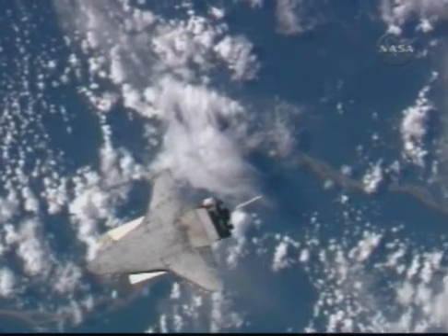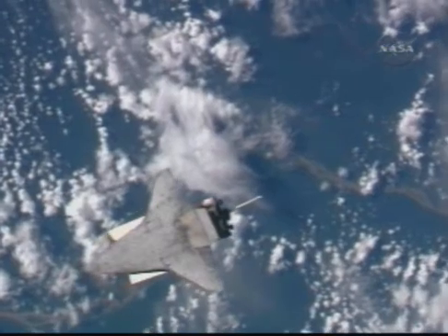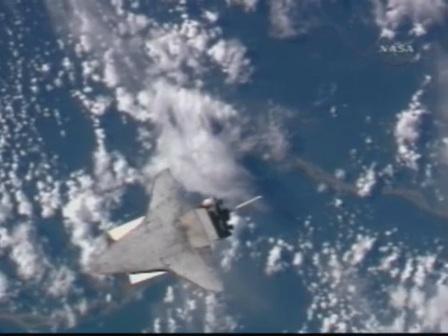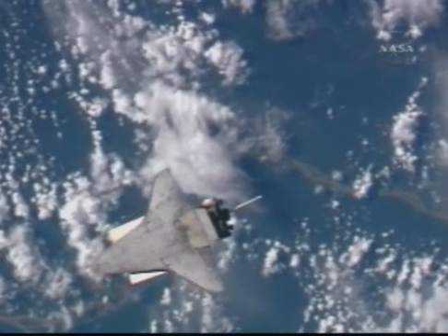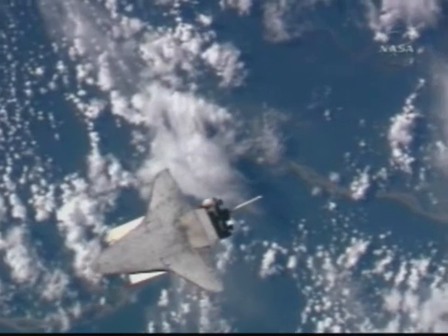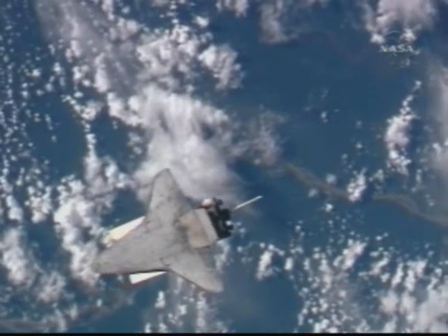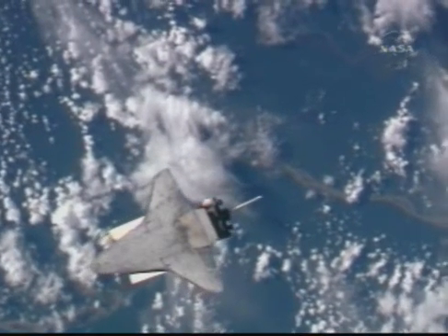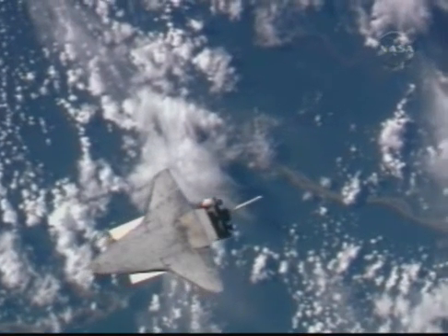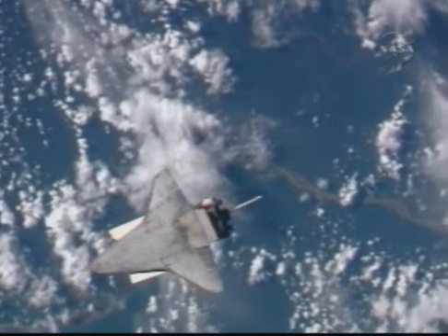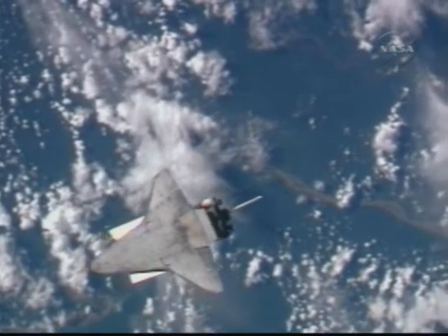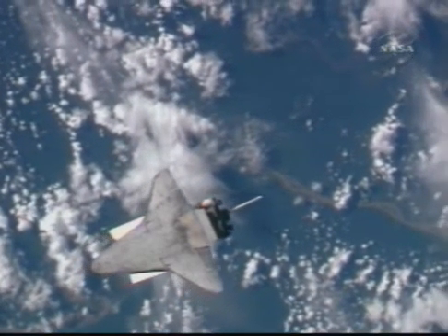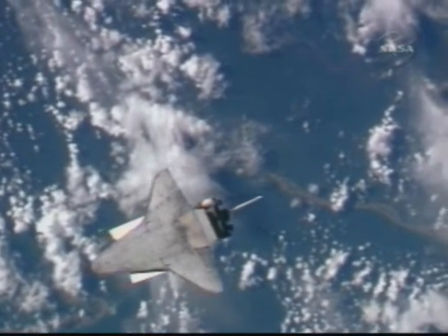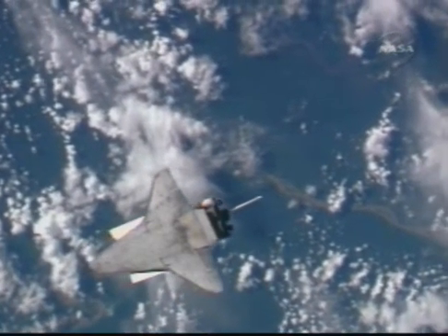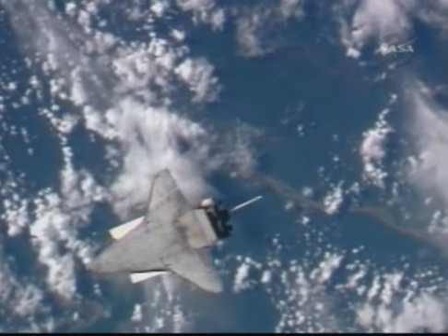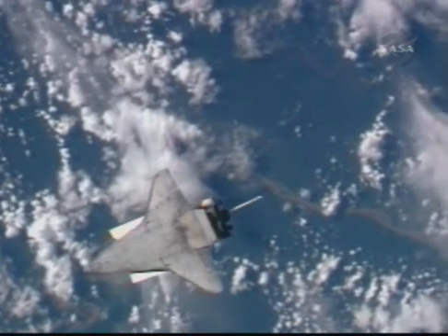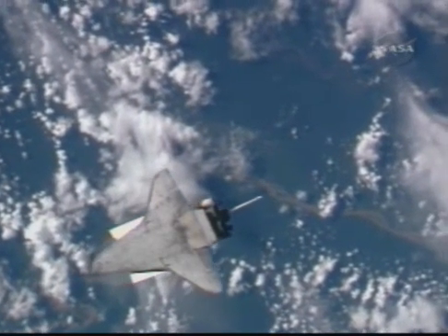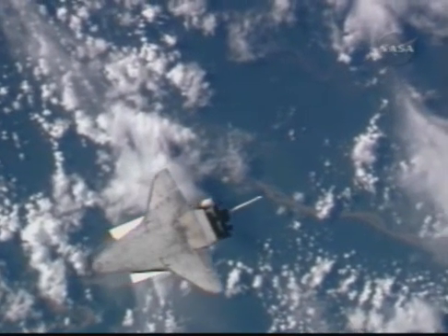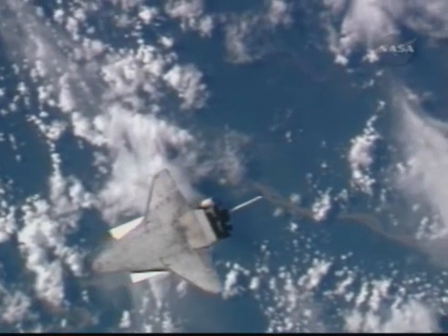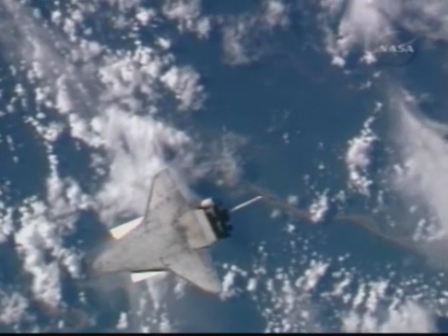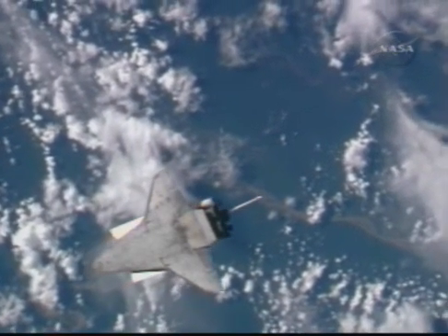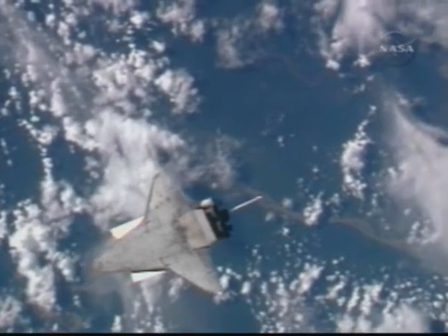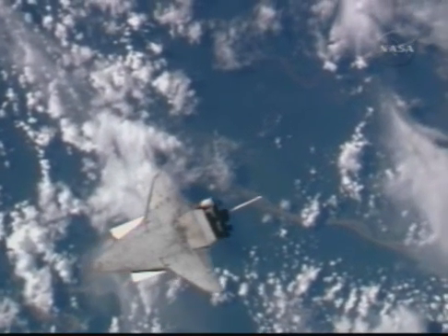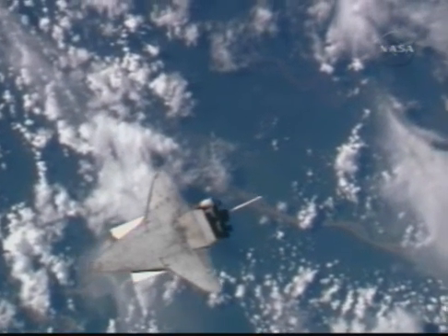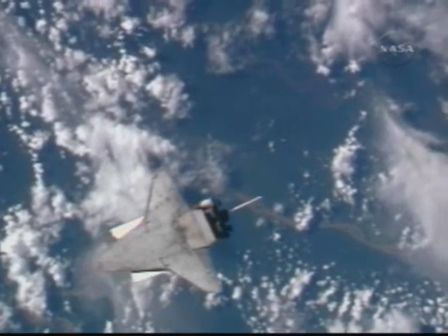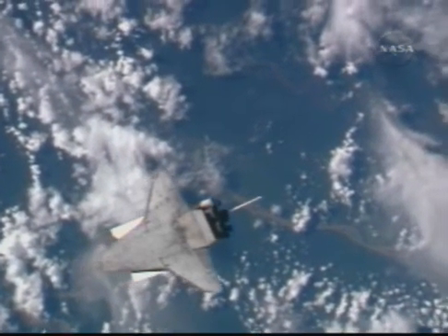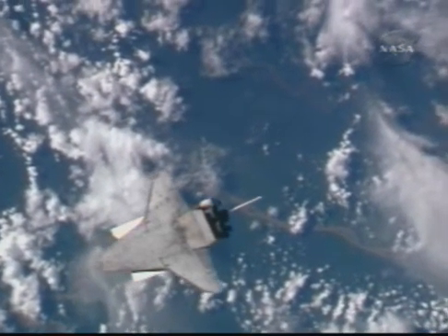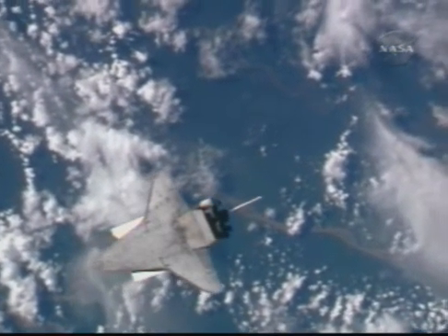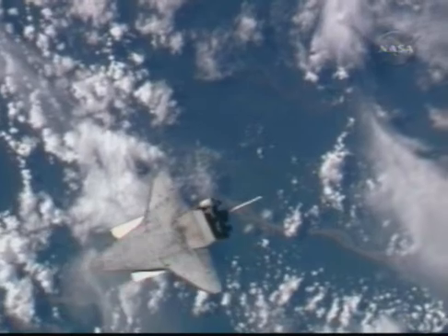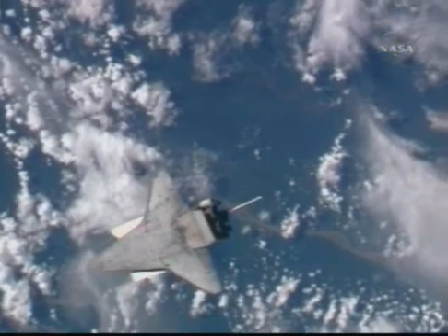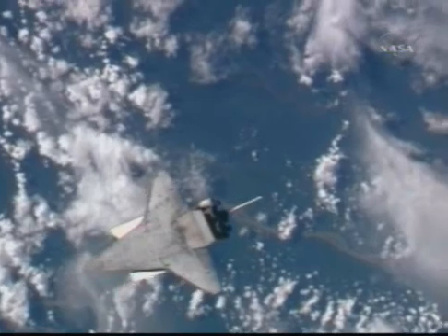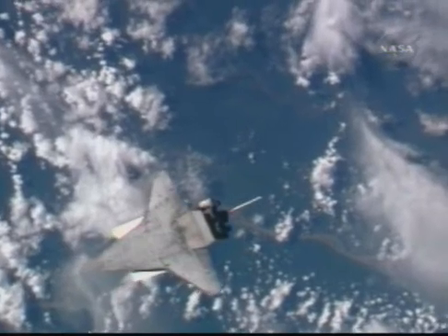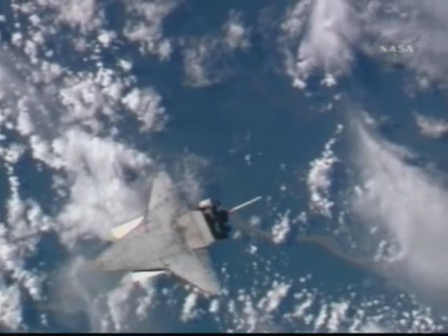Alpha, Discovery: end photos. Alpha, Houston: end photos.